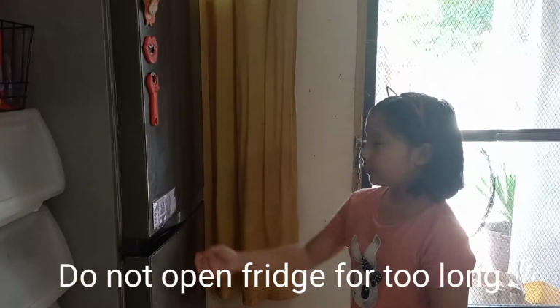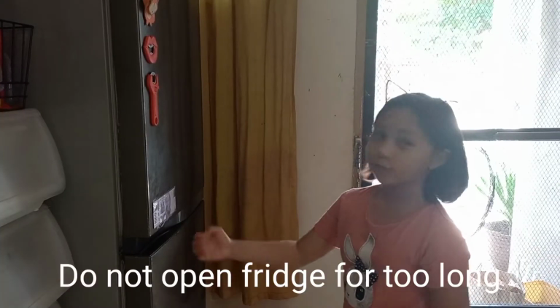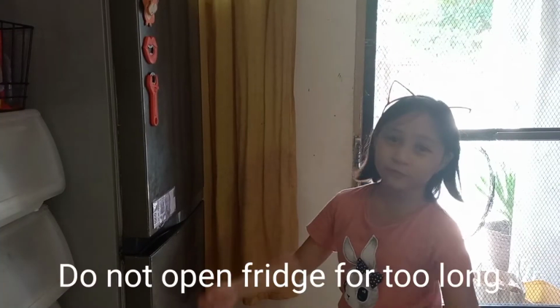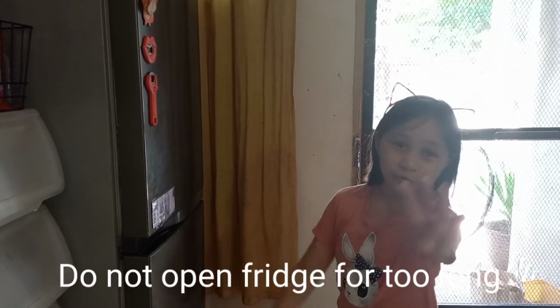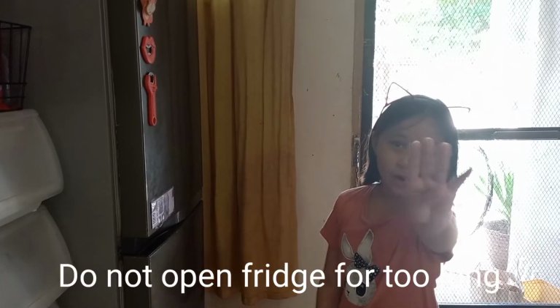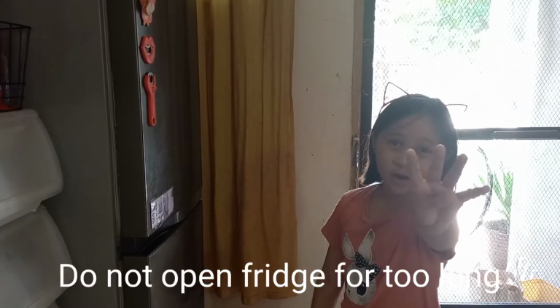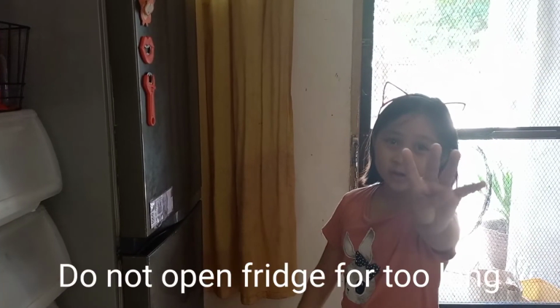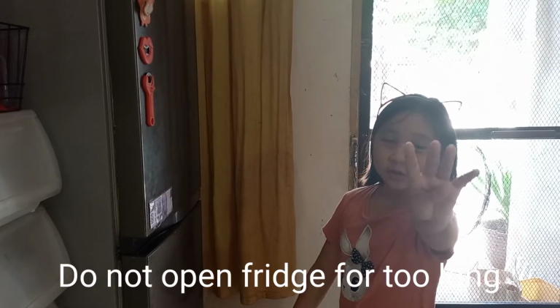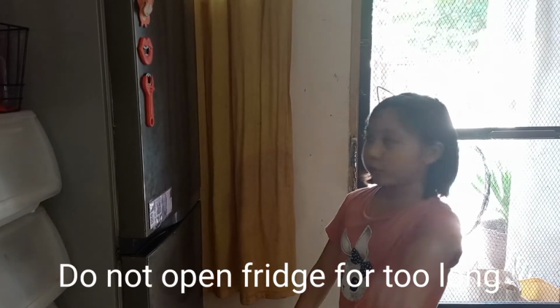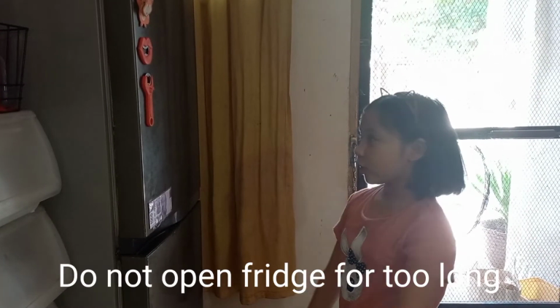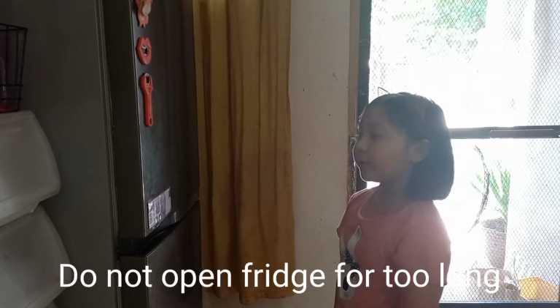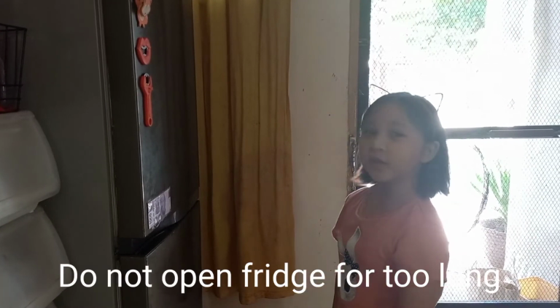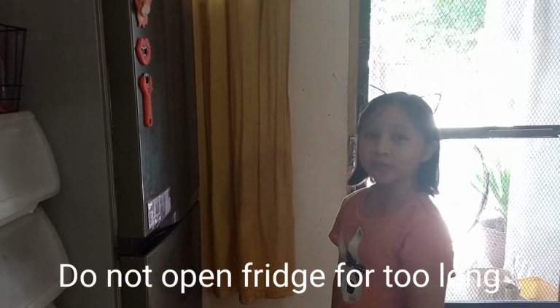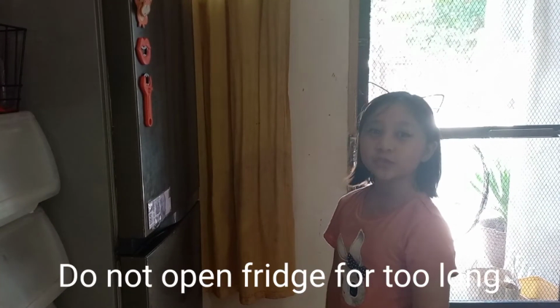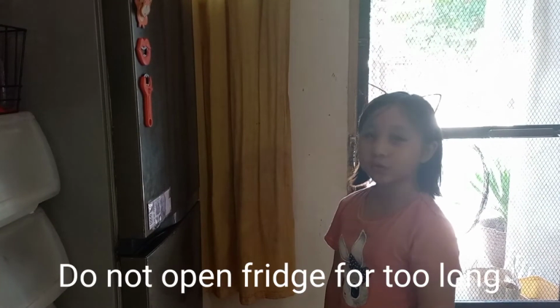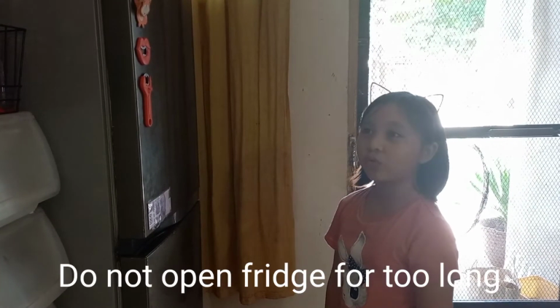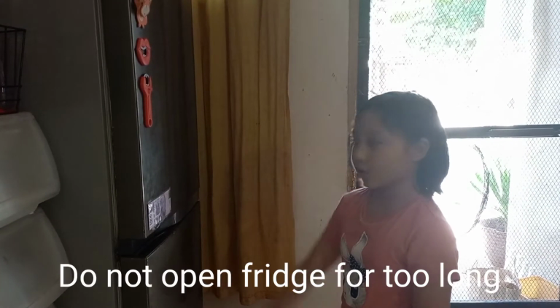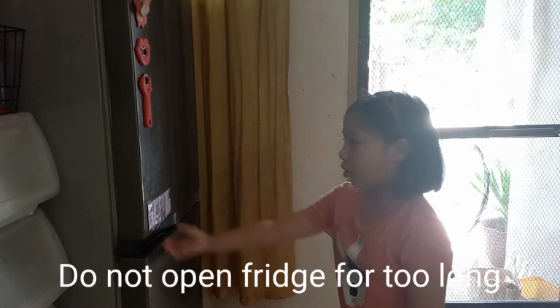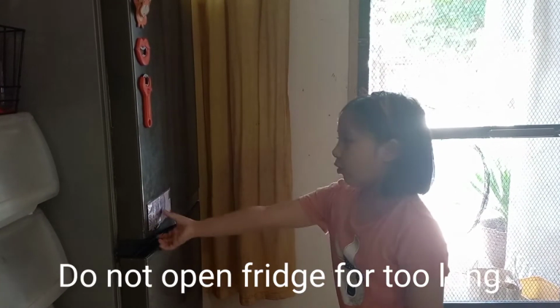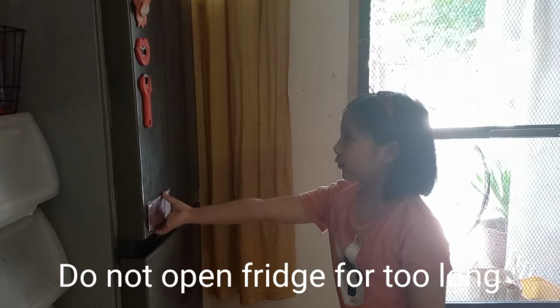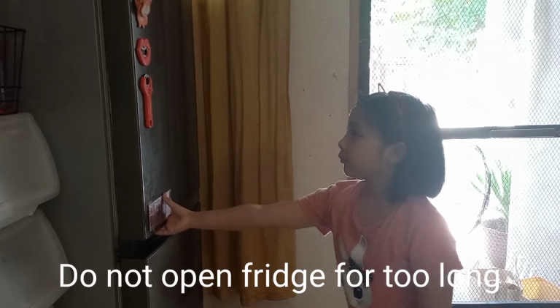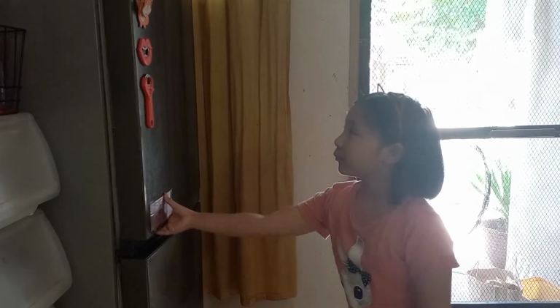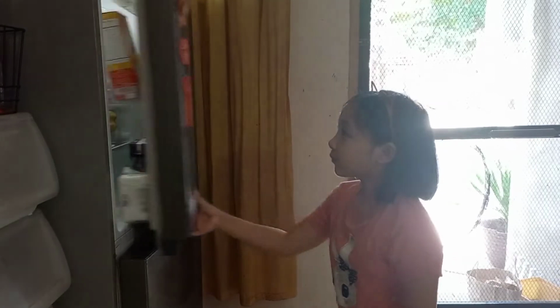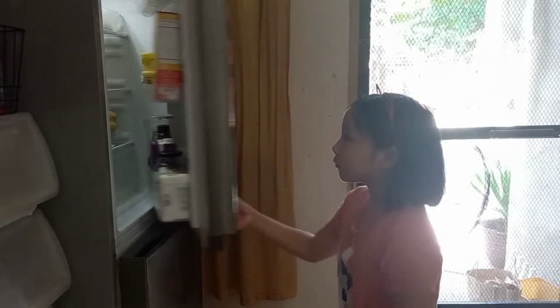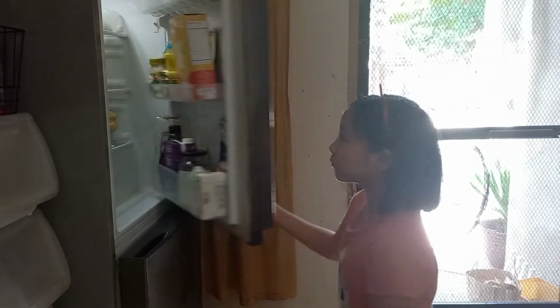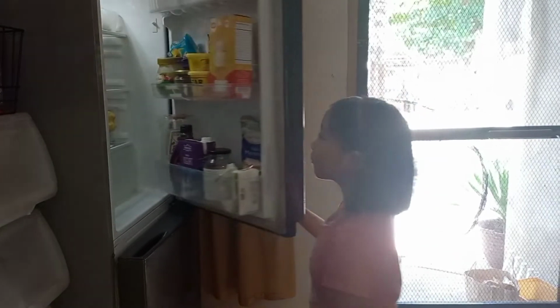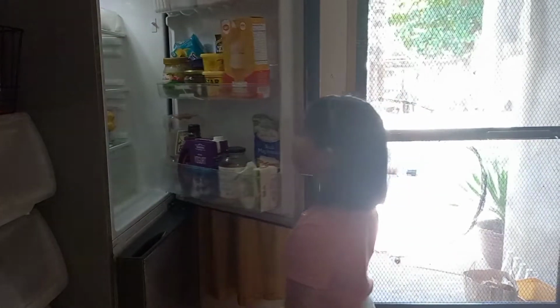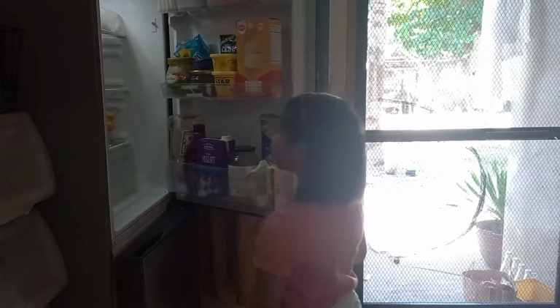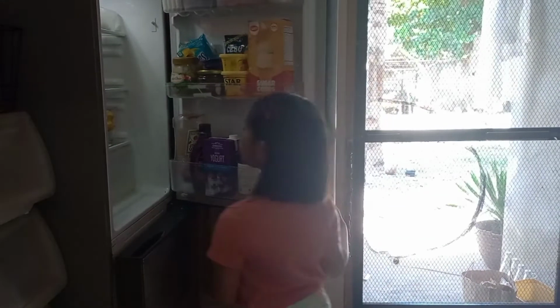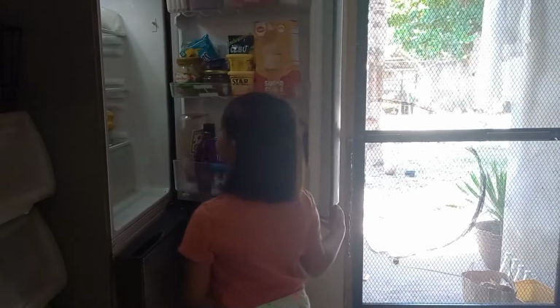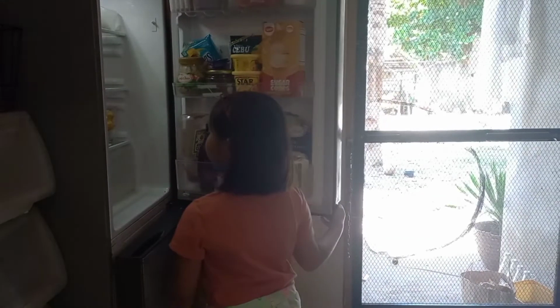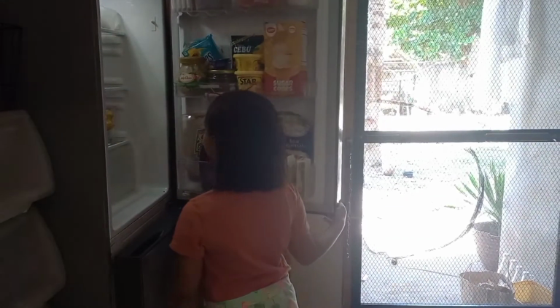Number four: don't open the fridge for too long.